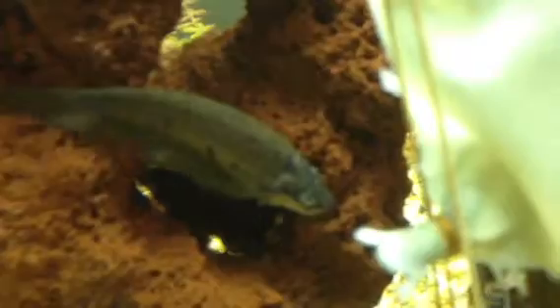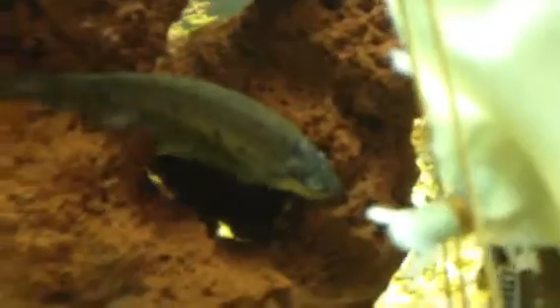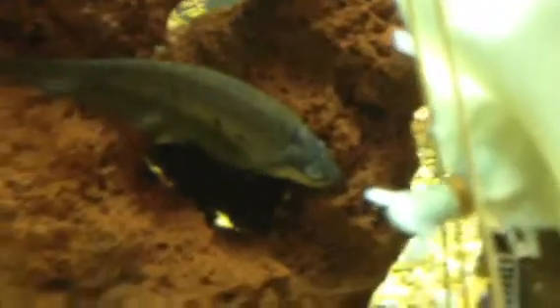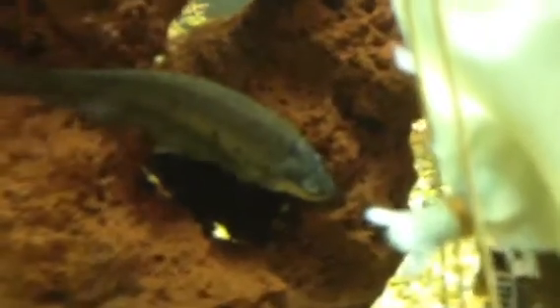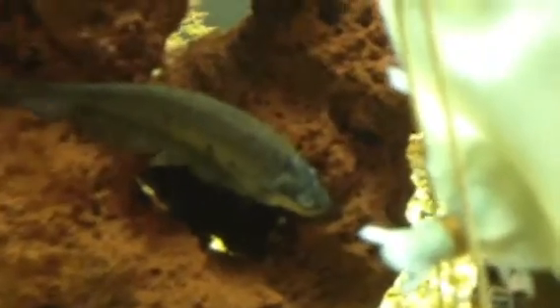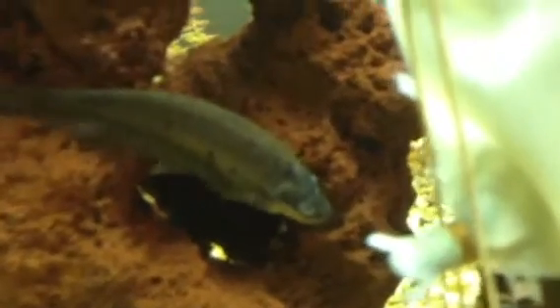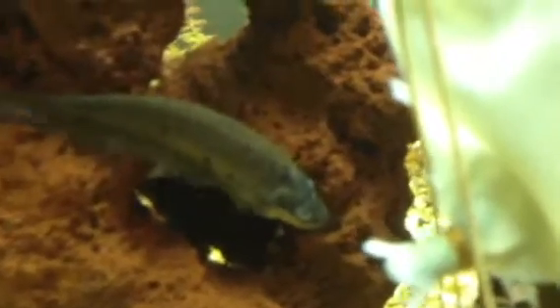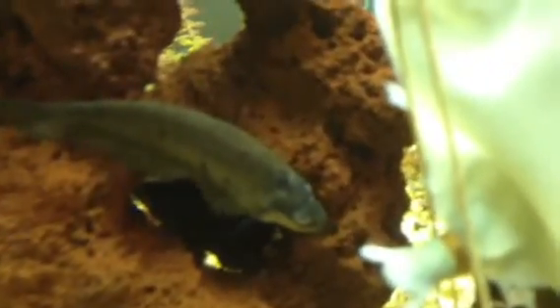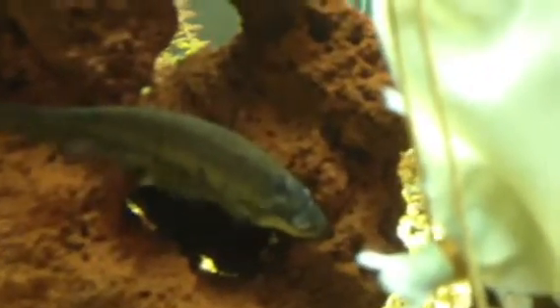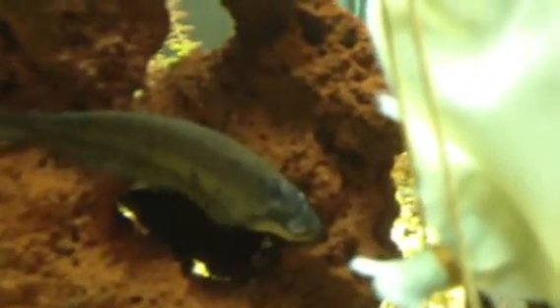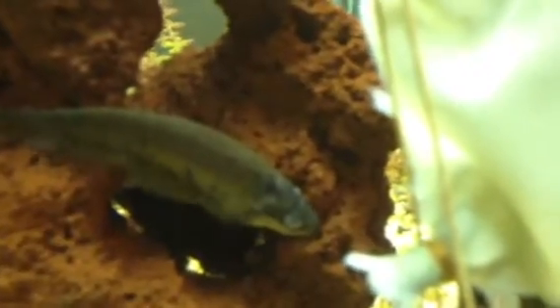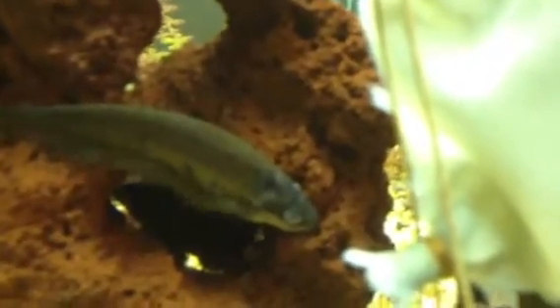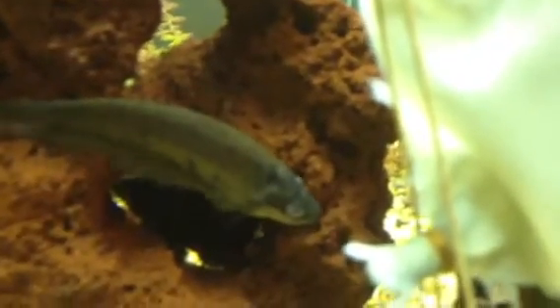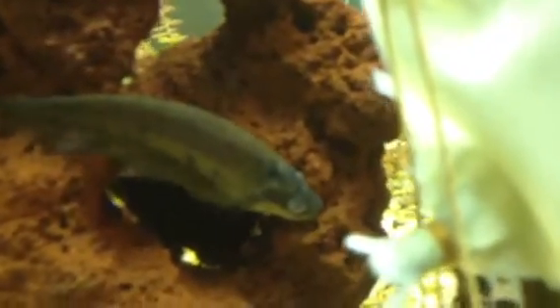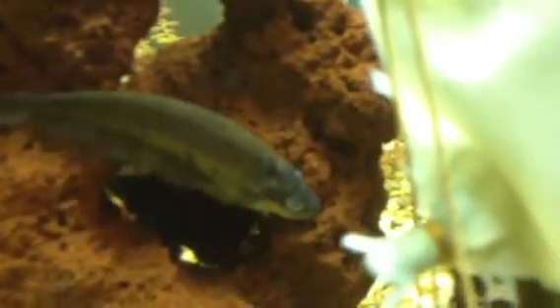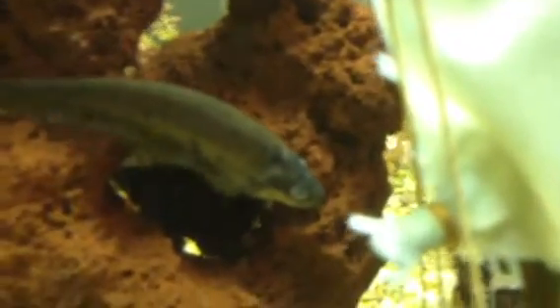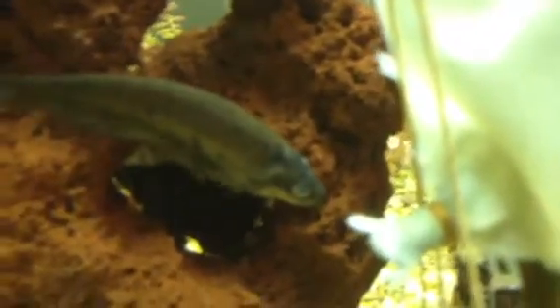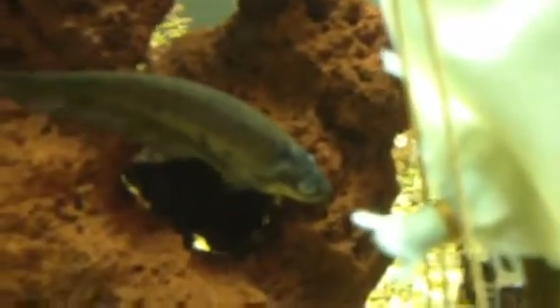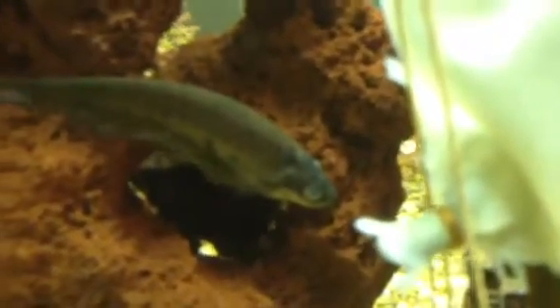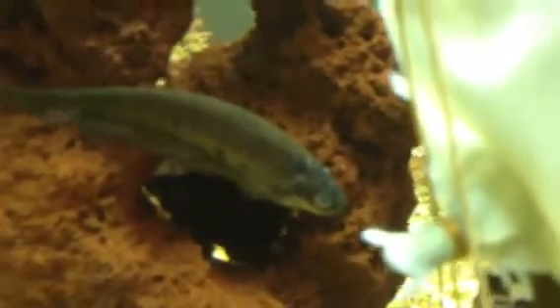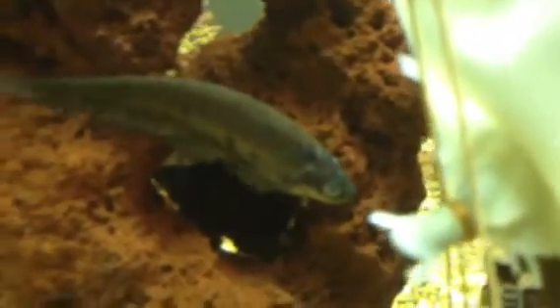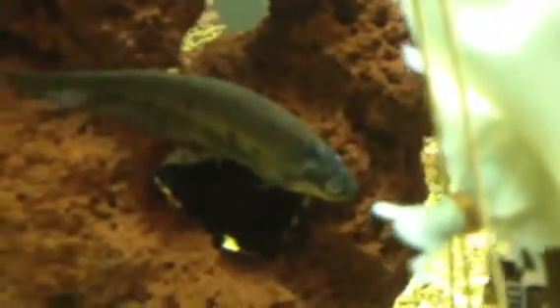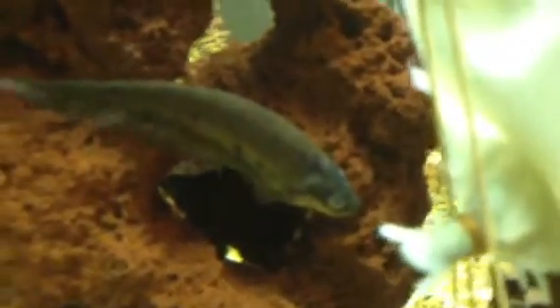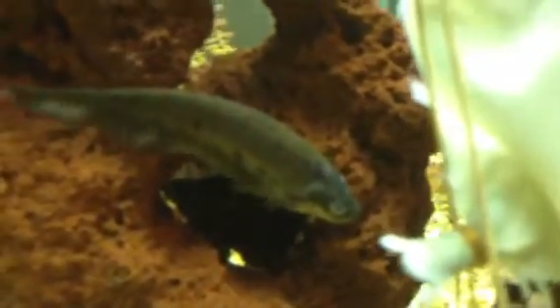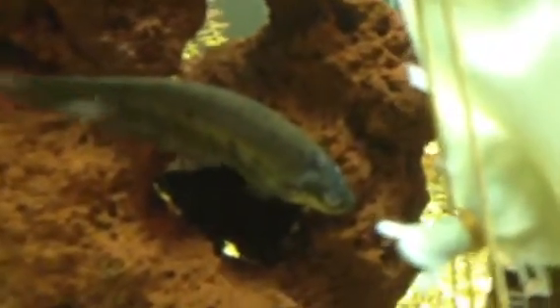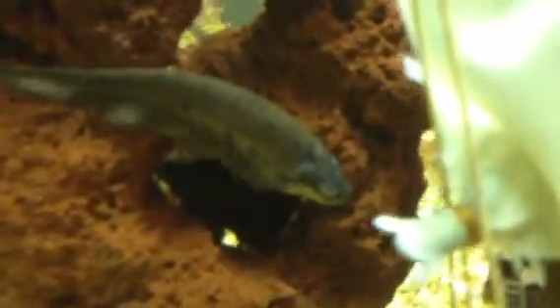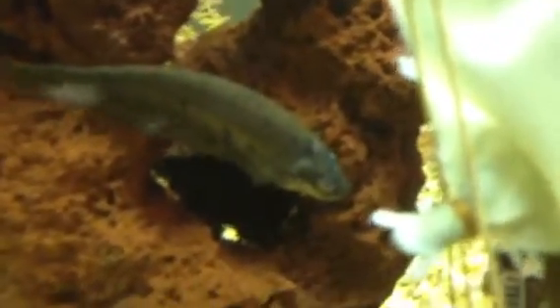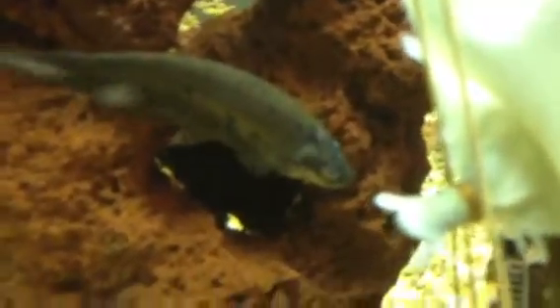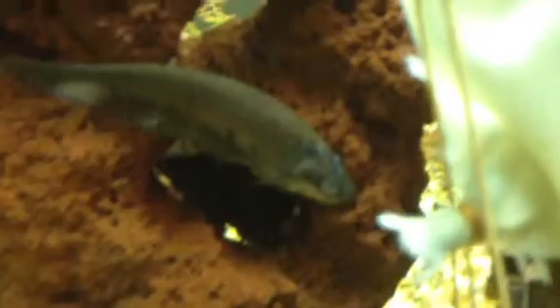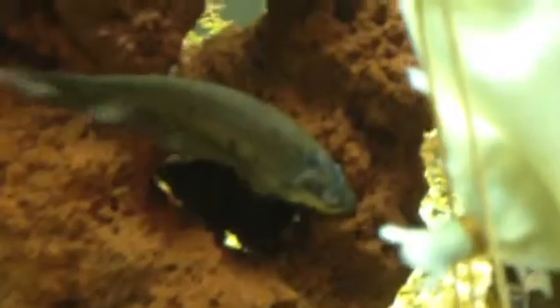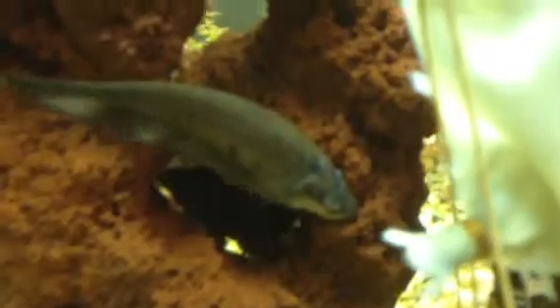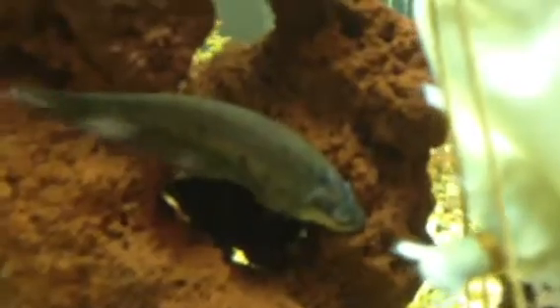They're usually more active, going across the tank, but right now it's just kind of chilling.